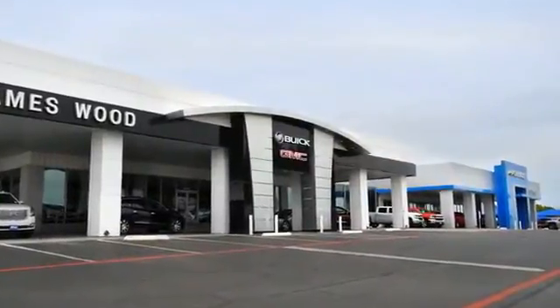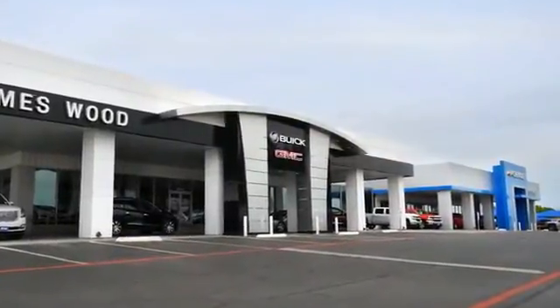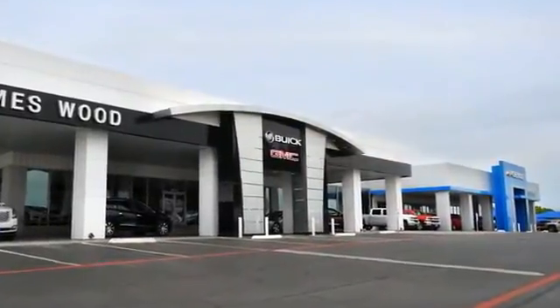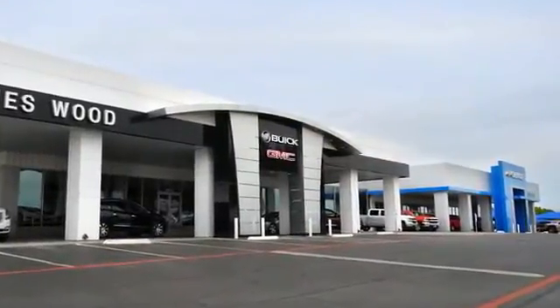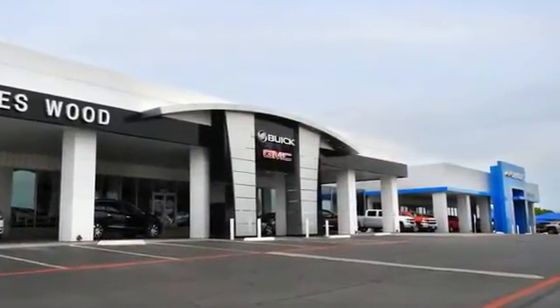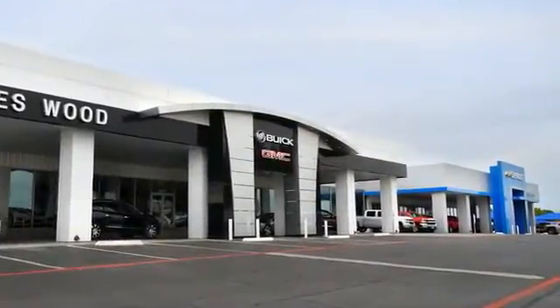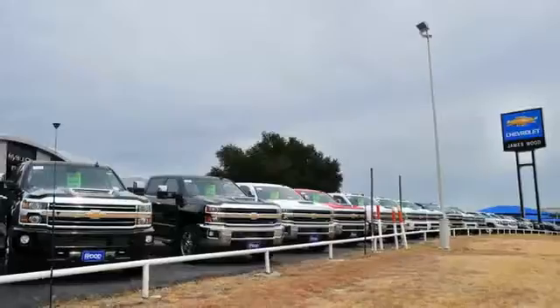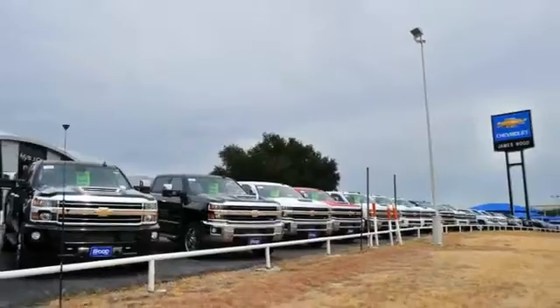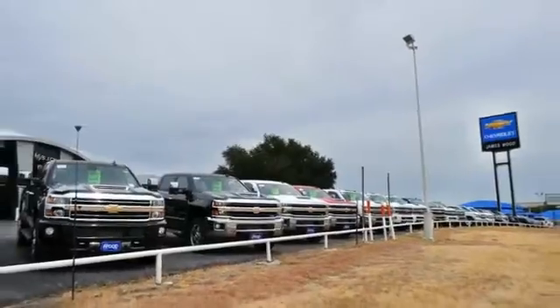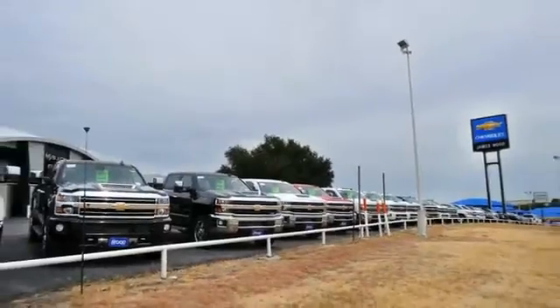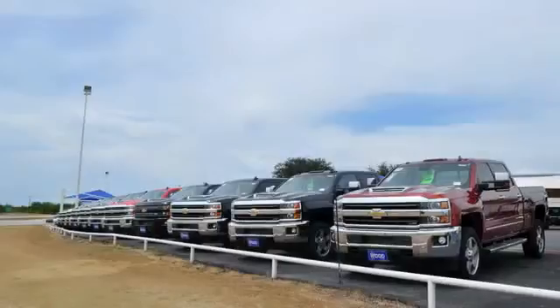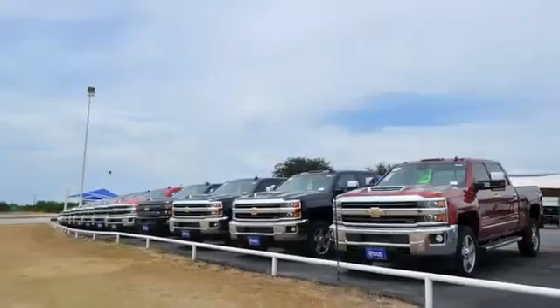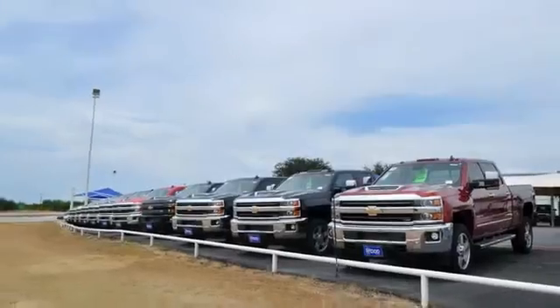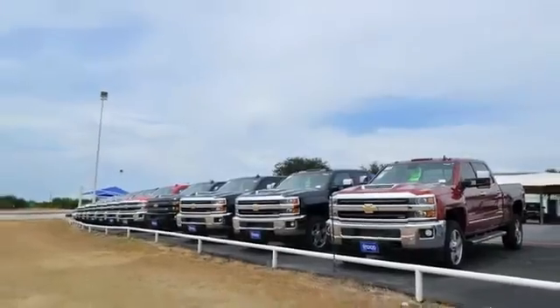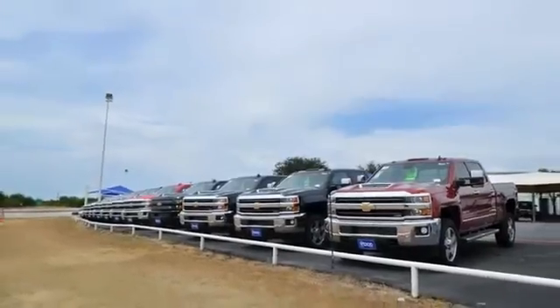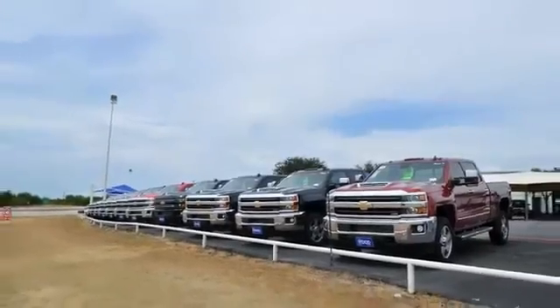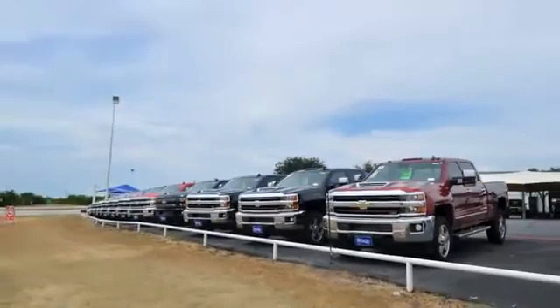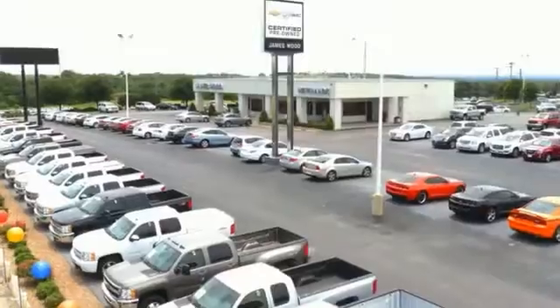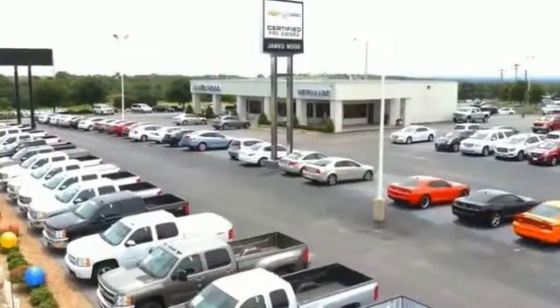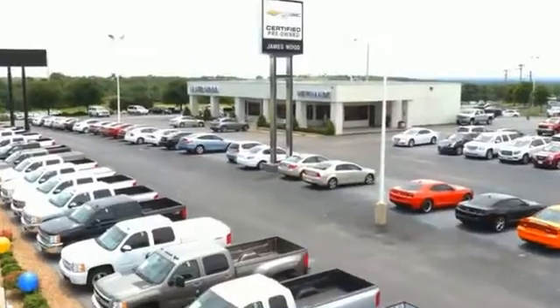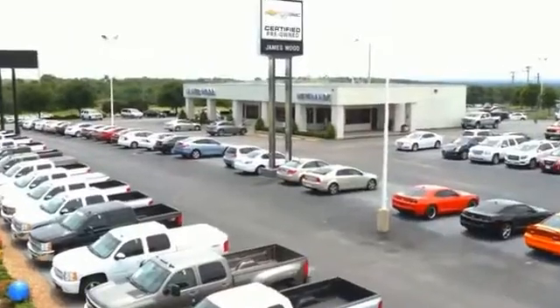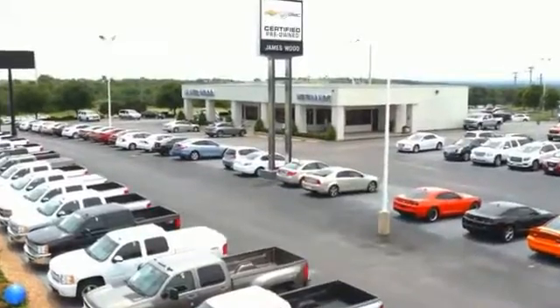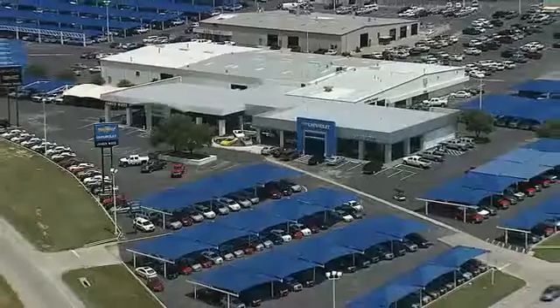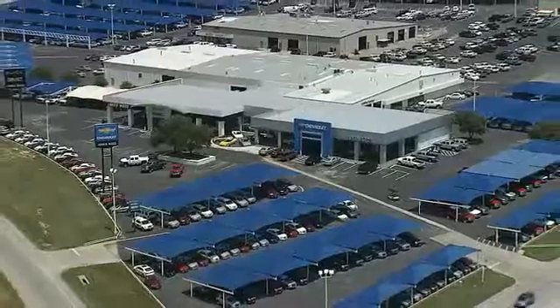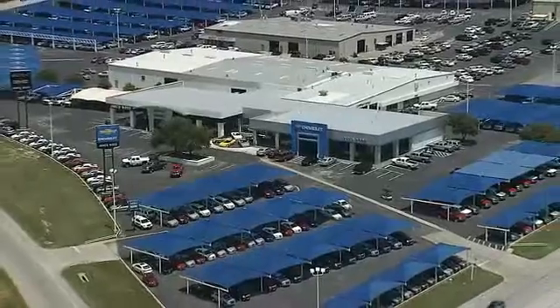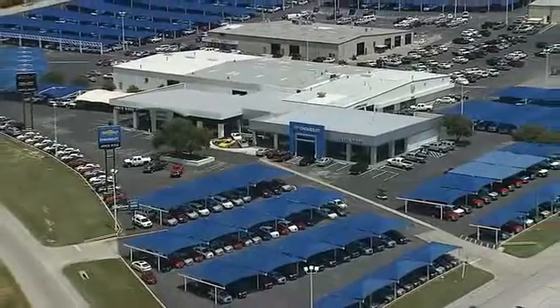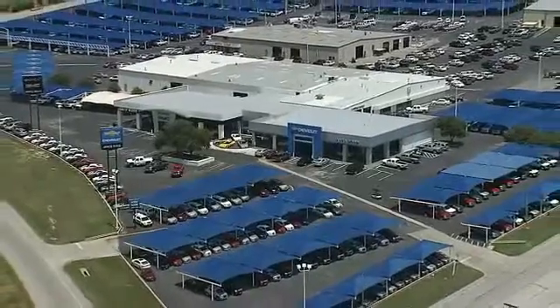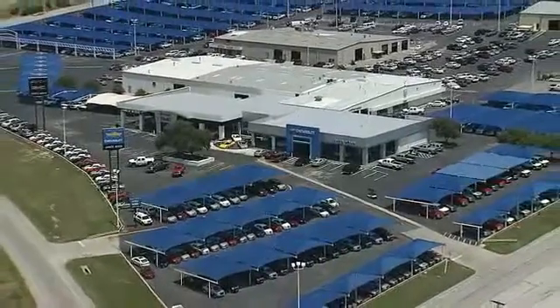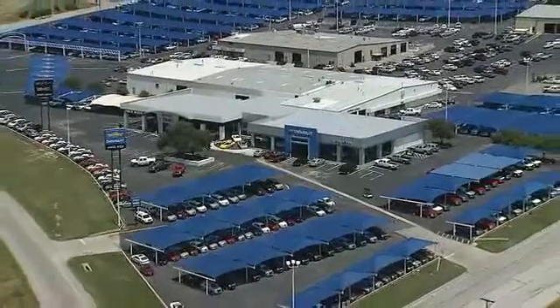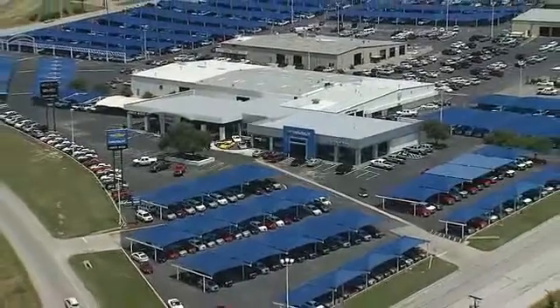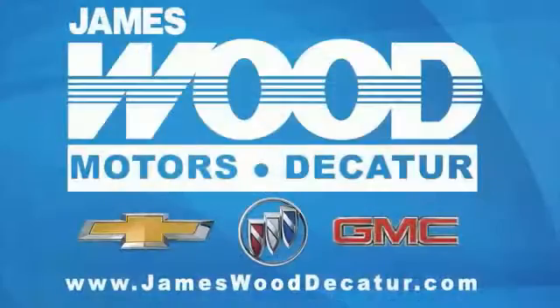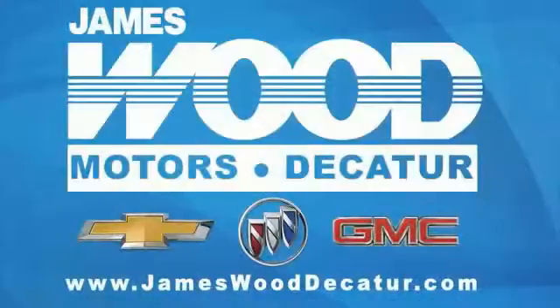We are here for you for the life of your vehicle. The next time you're looking for a new or pre-owned vehicle, come visit our family at James Wood Decatur.